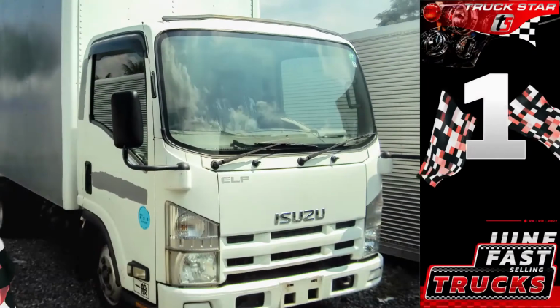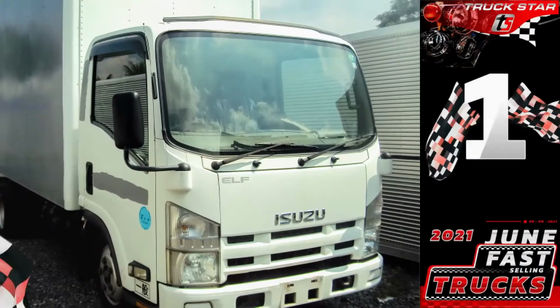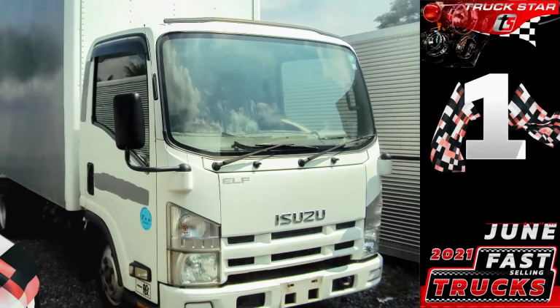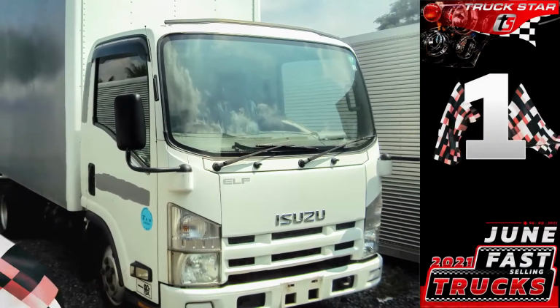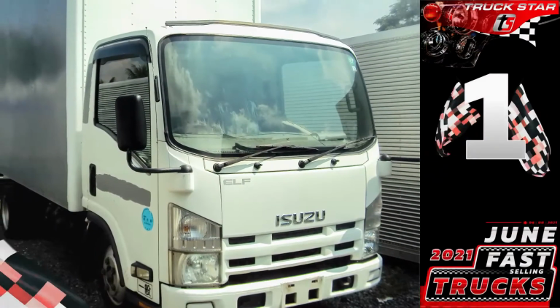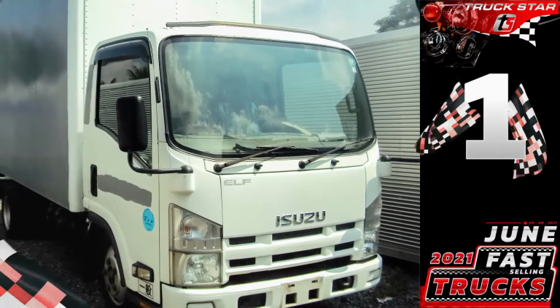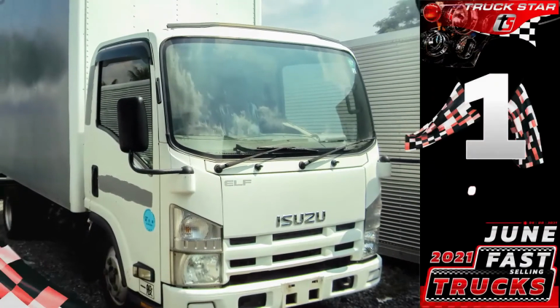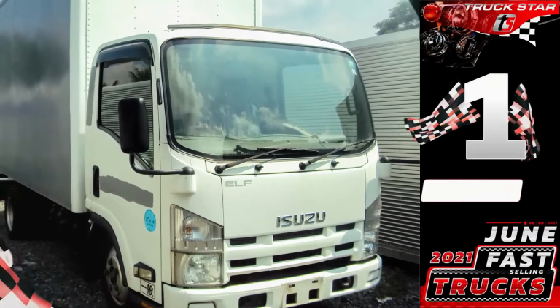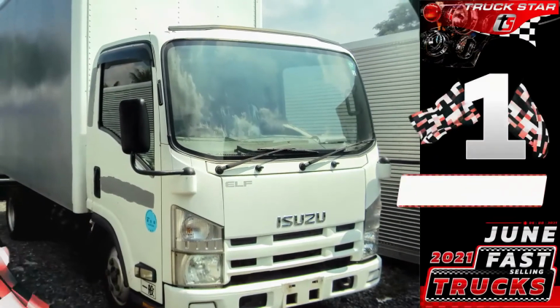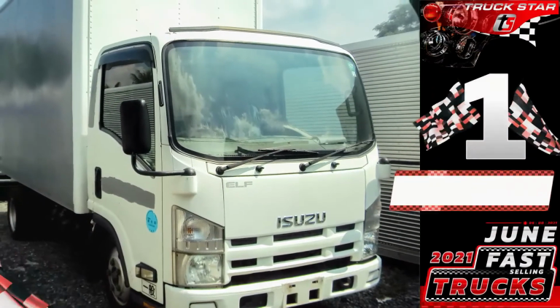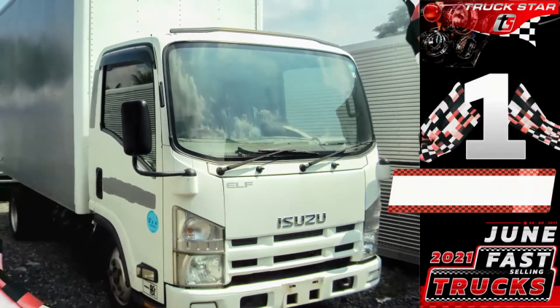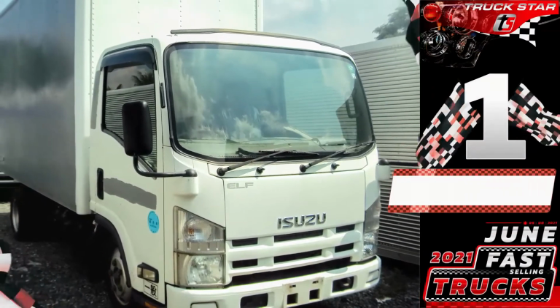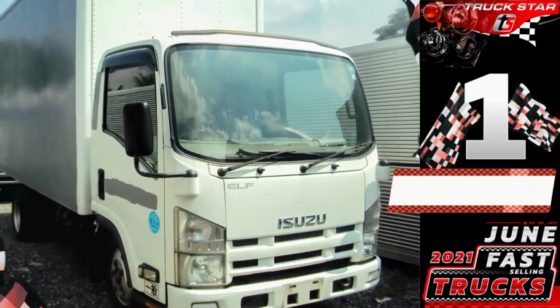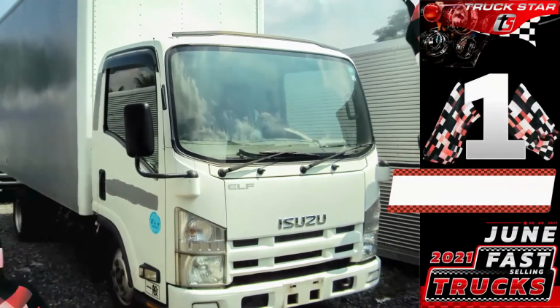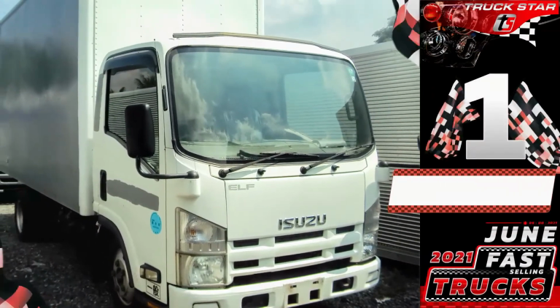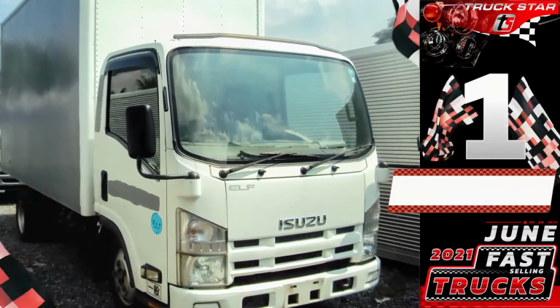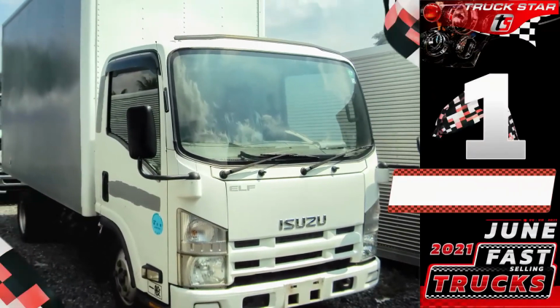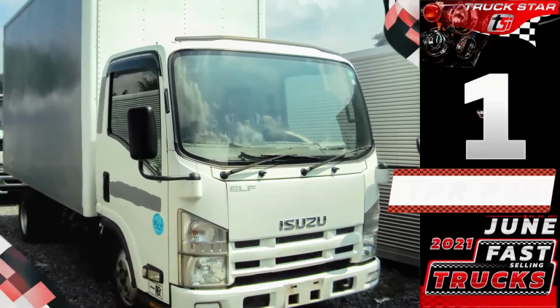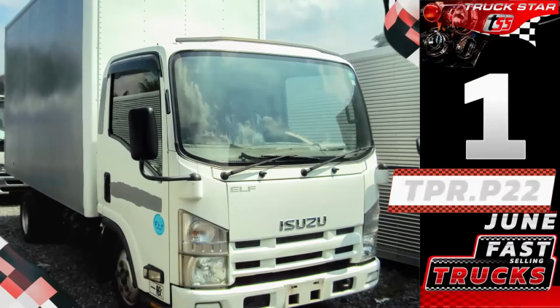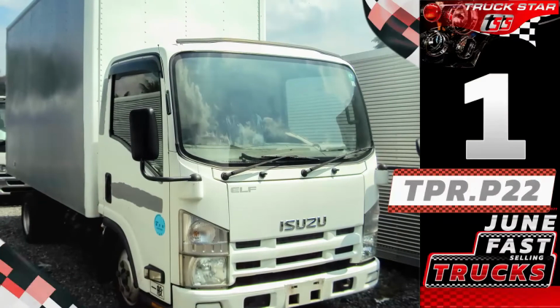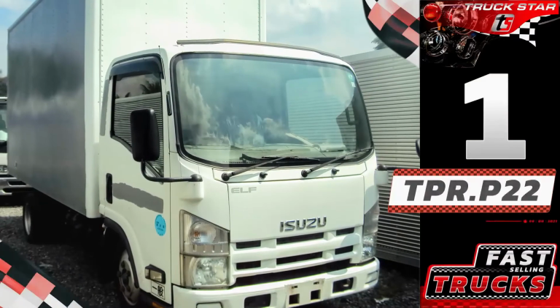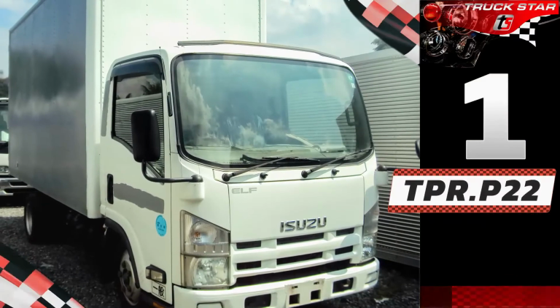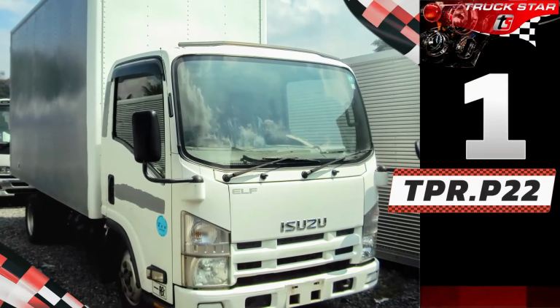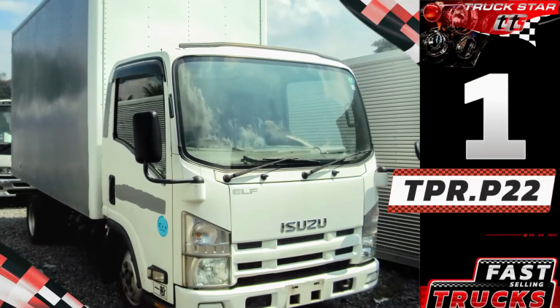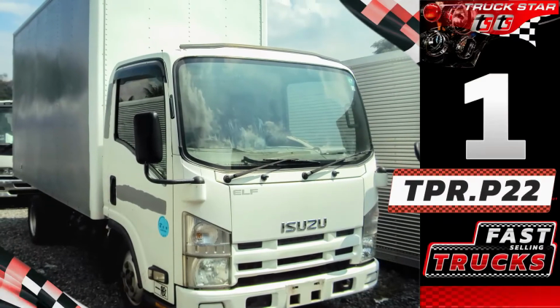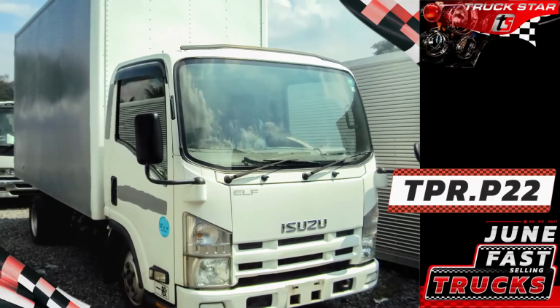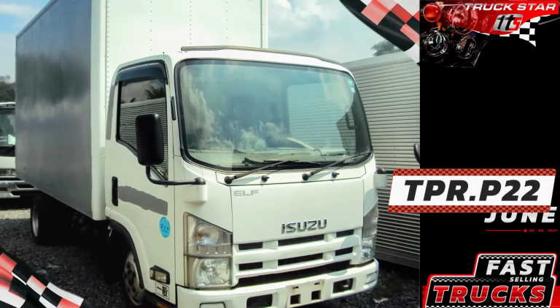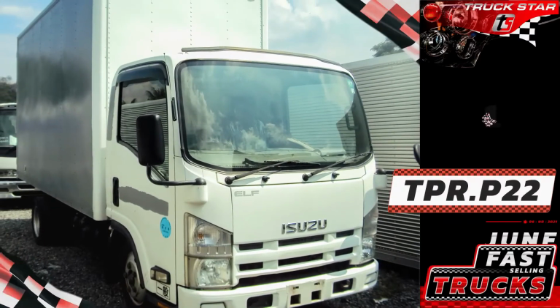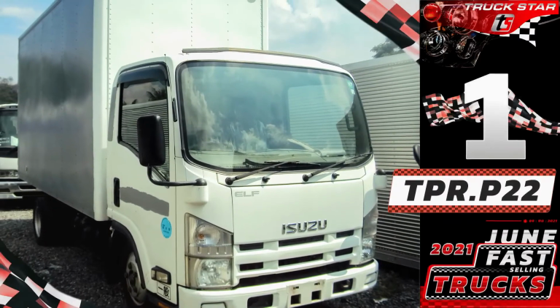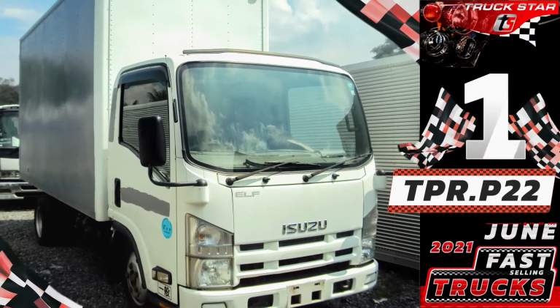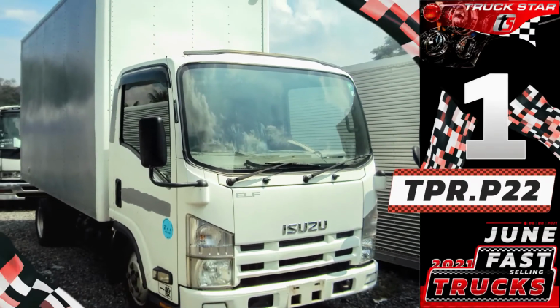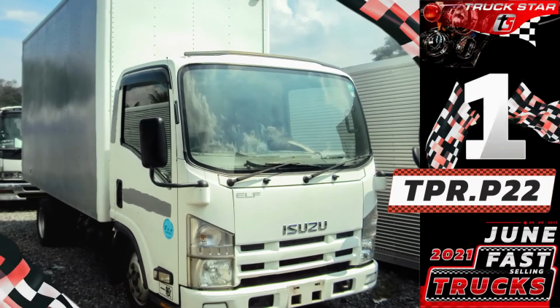Number one, unit code TPR.P22 — Isuzu Elf aluminum closed van.